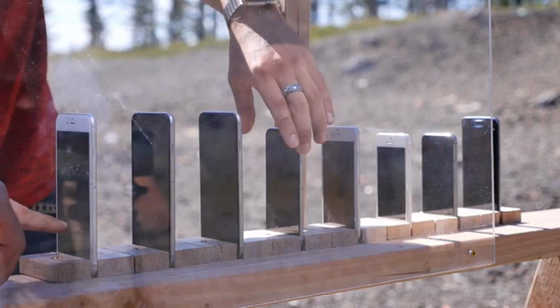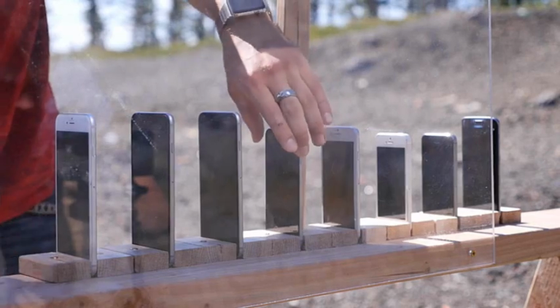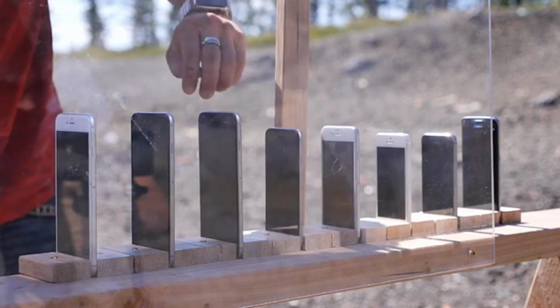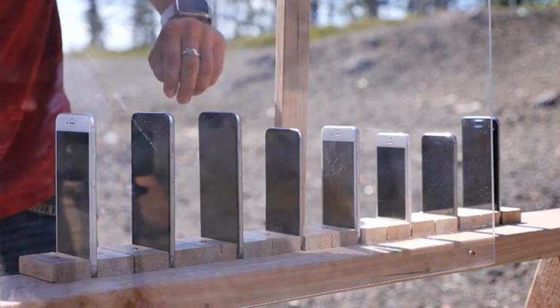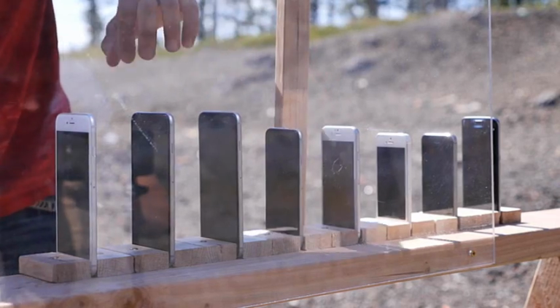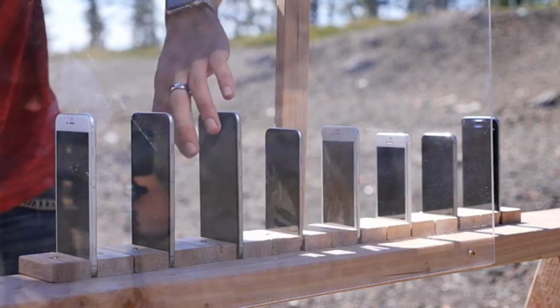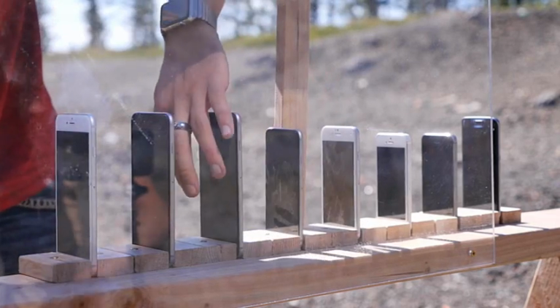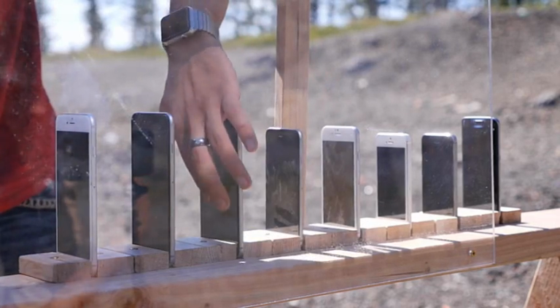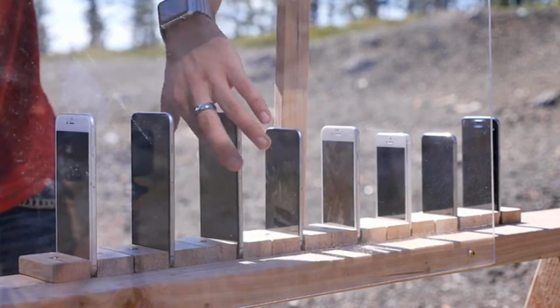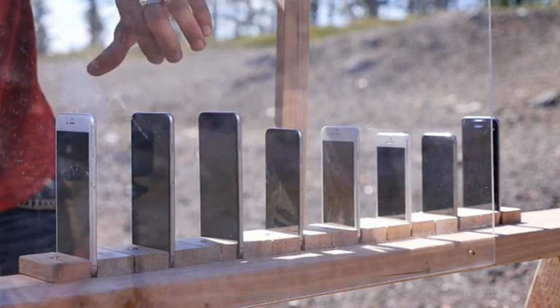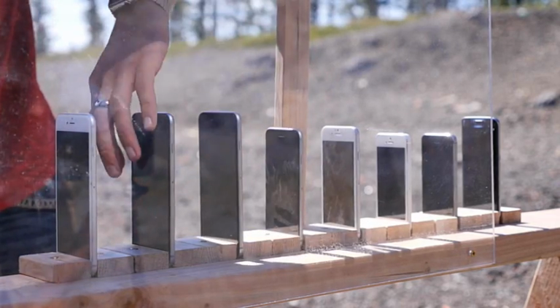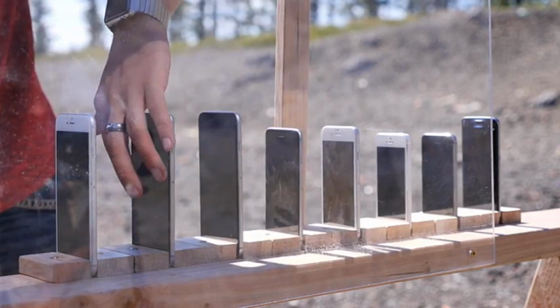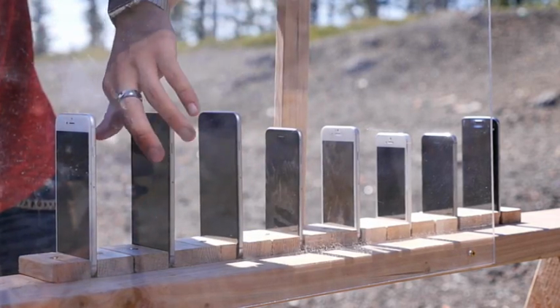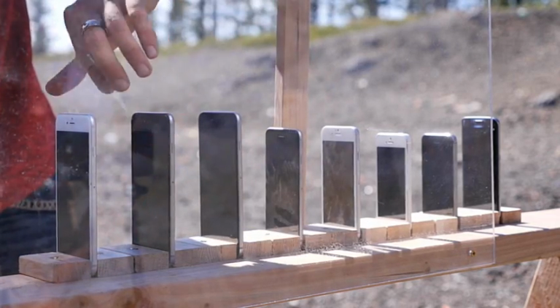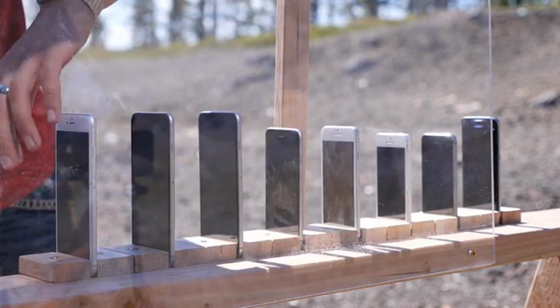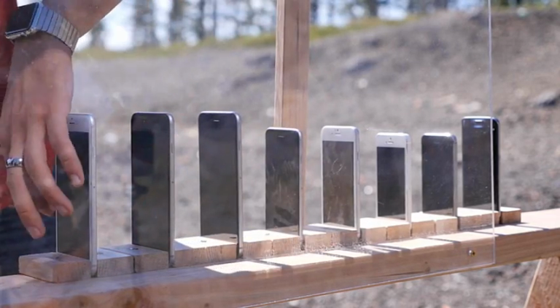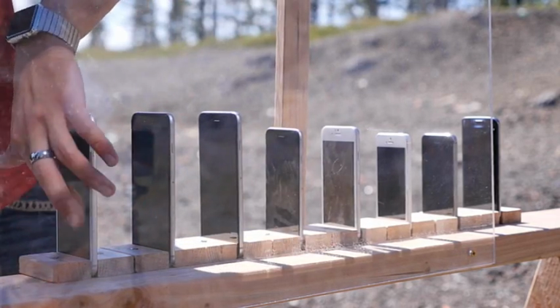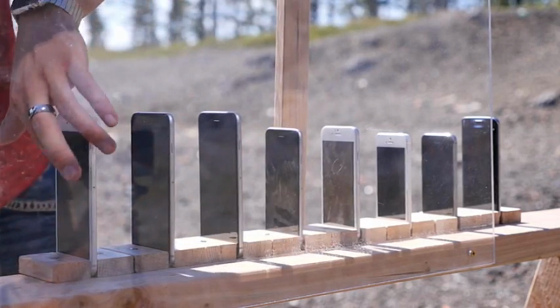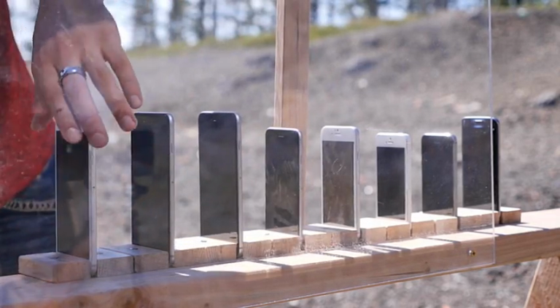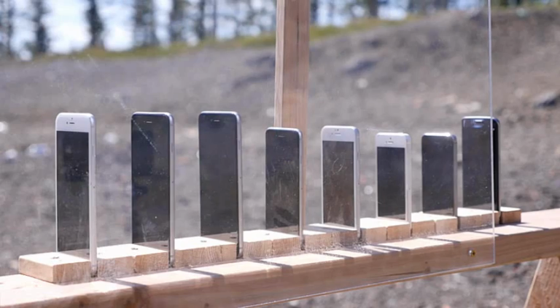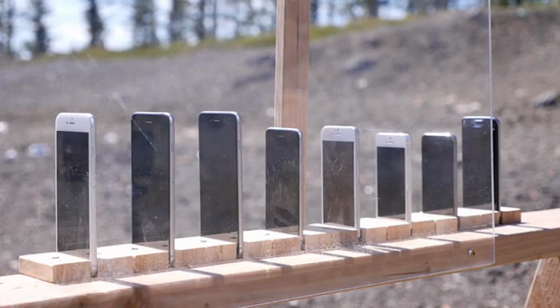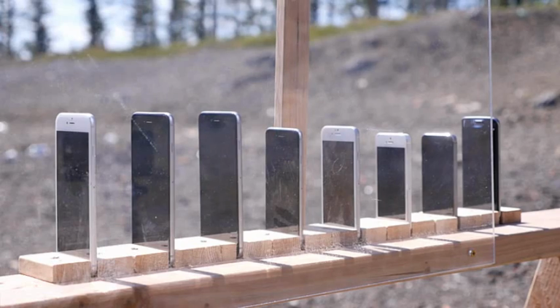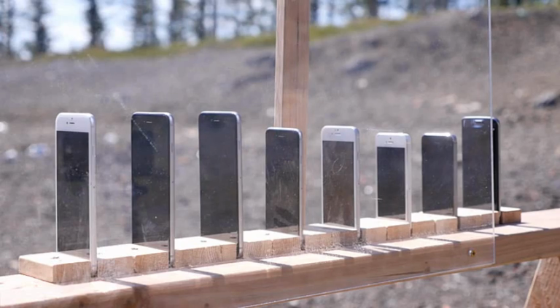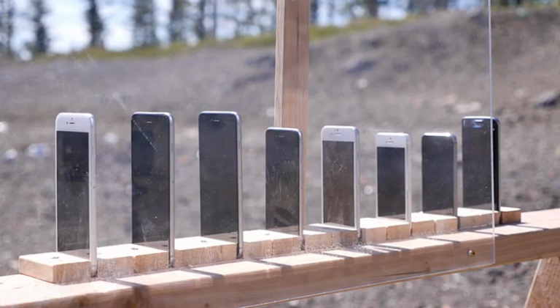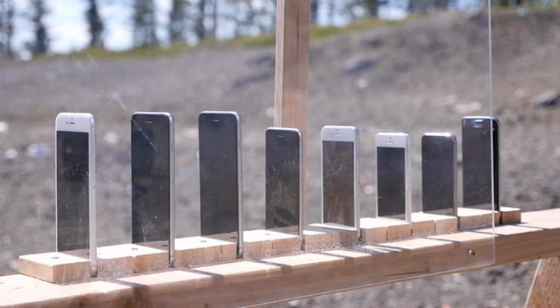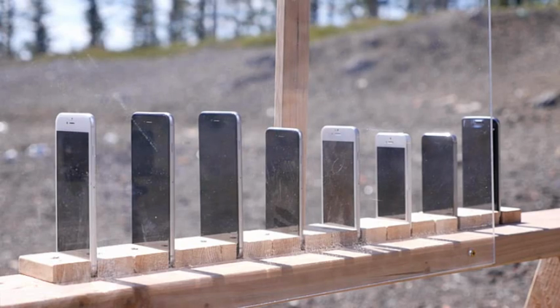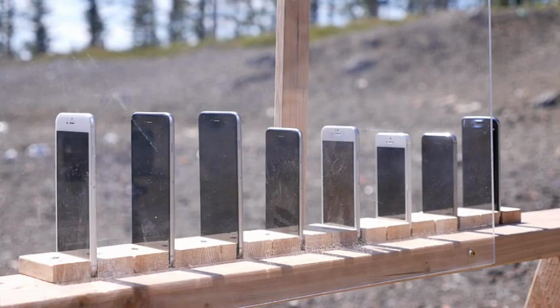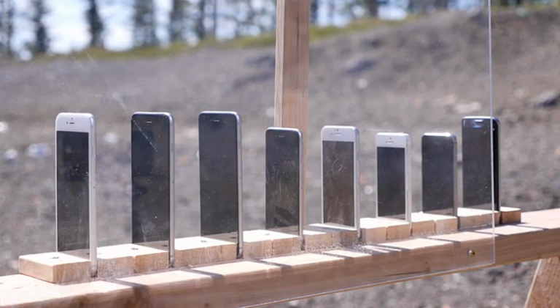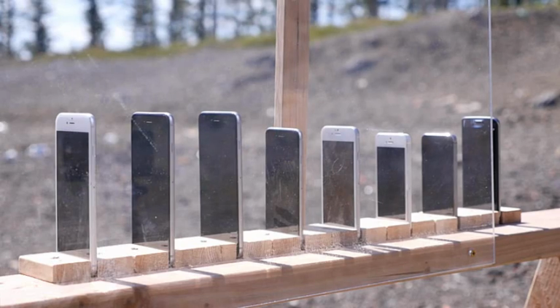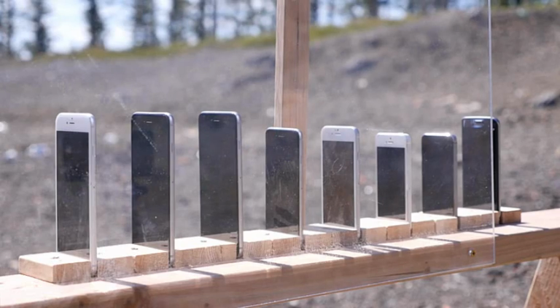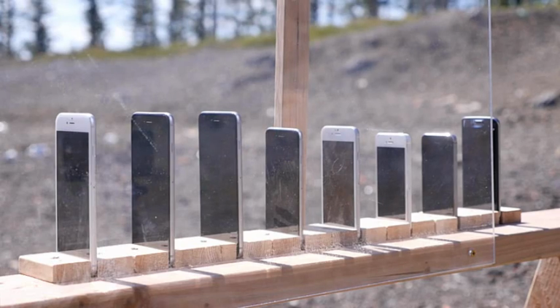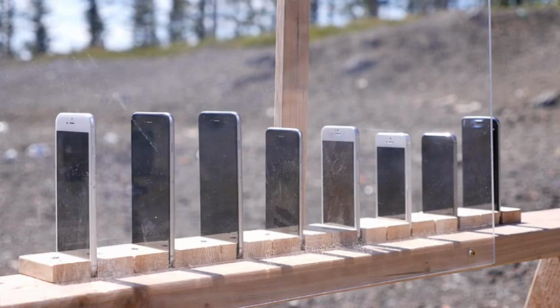Alright, here's the moment of truth. How many iPhones would you have to carry in your pocket in order for them to save your life? Three, two...